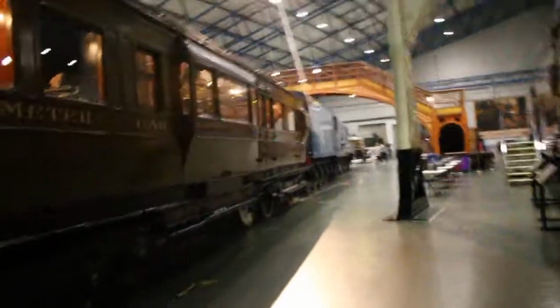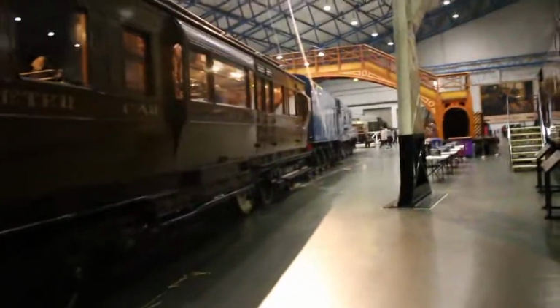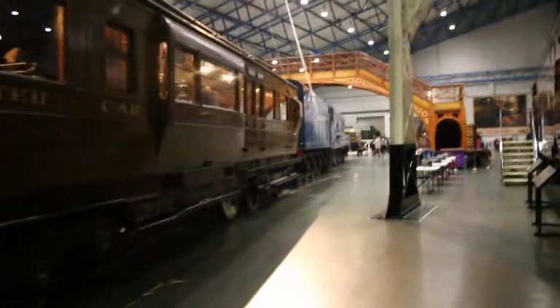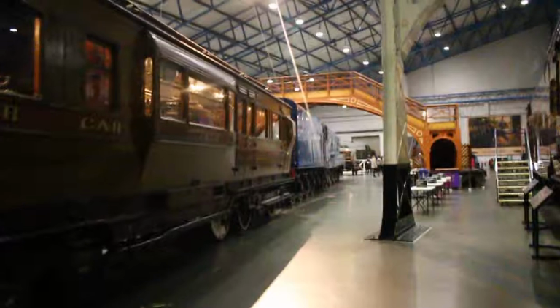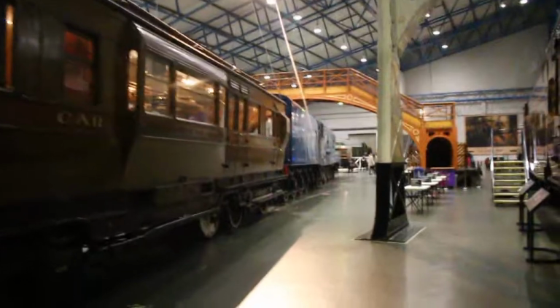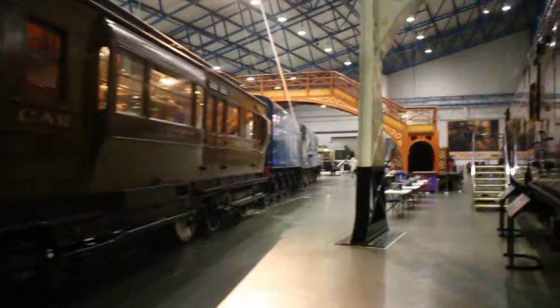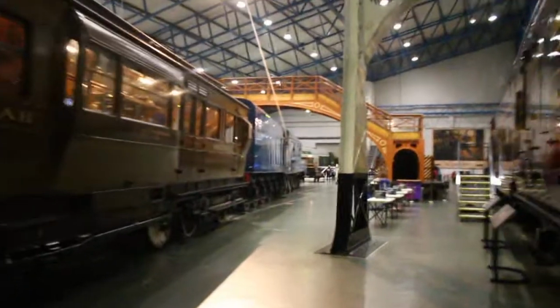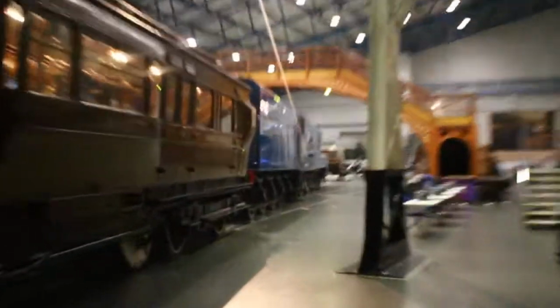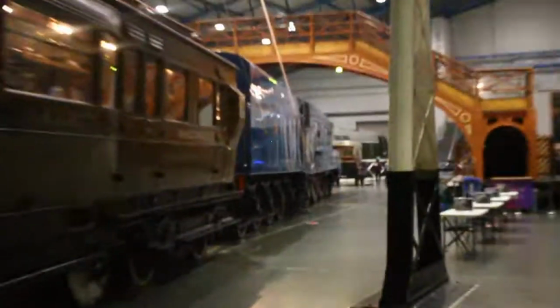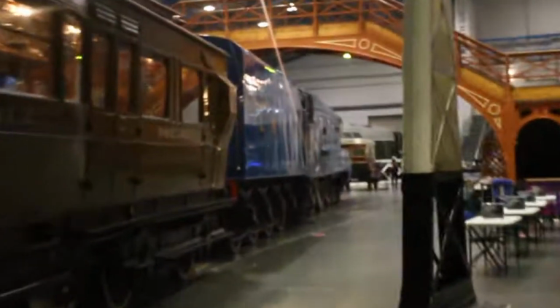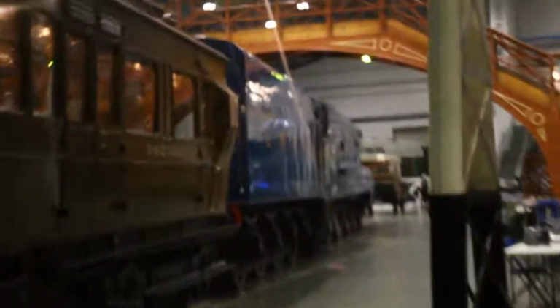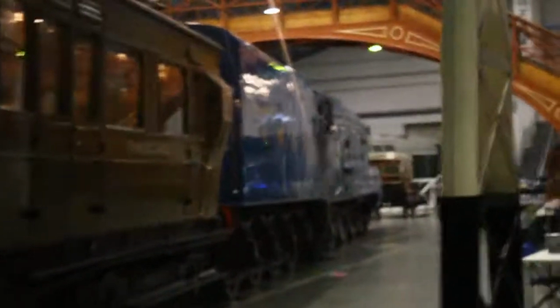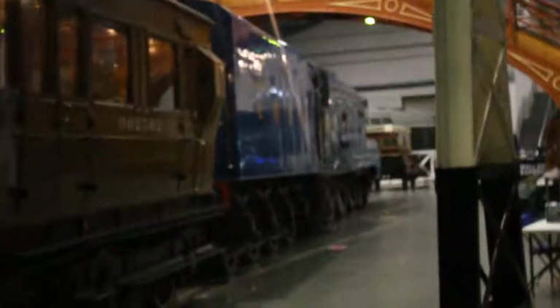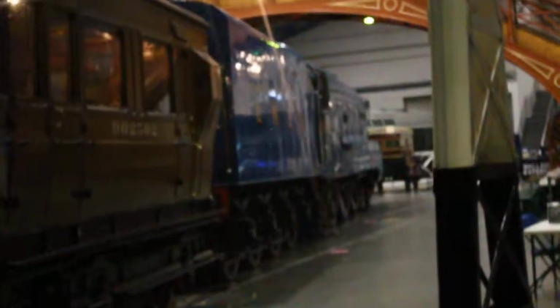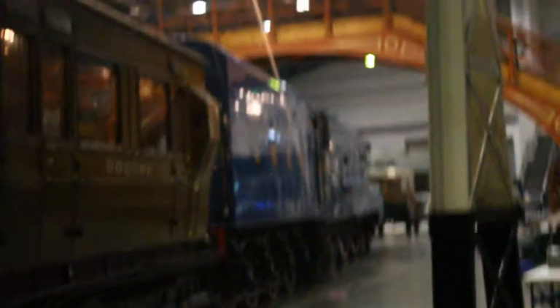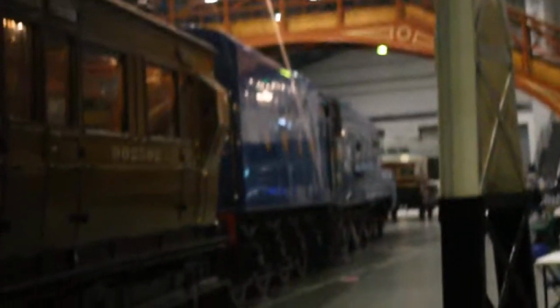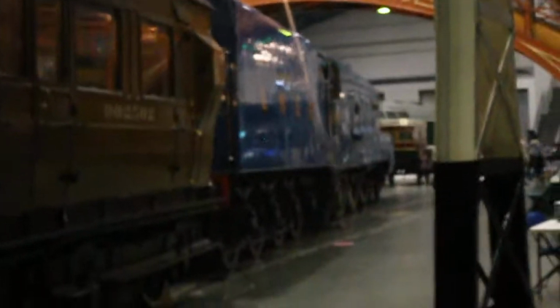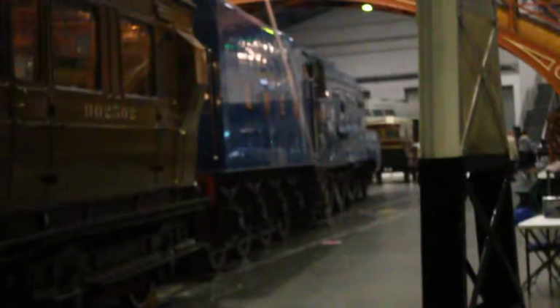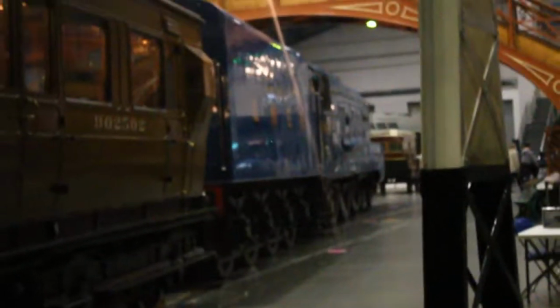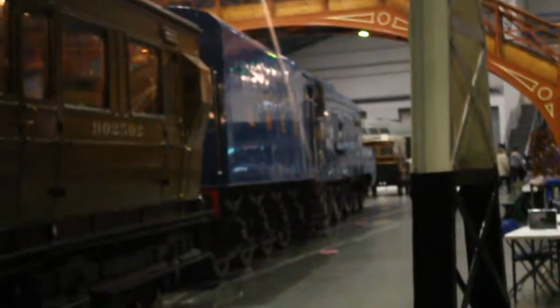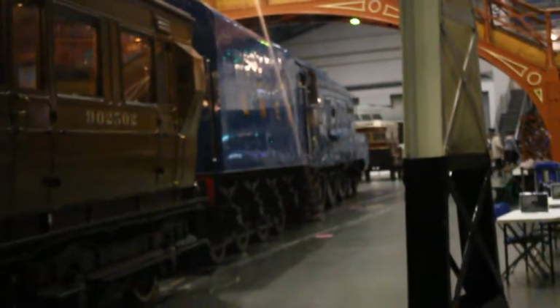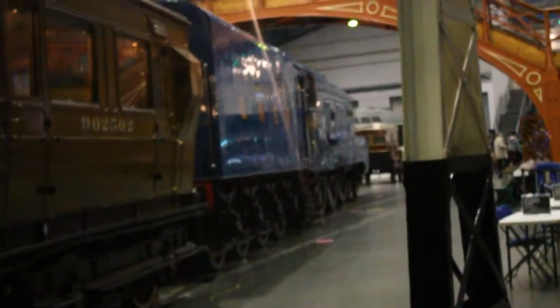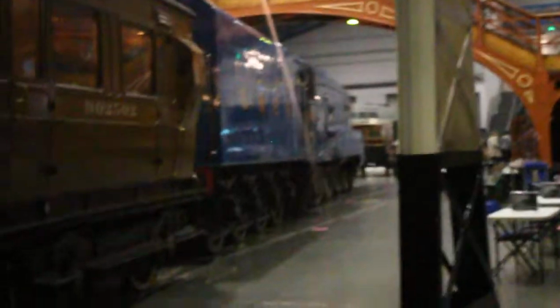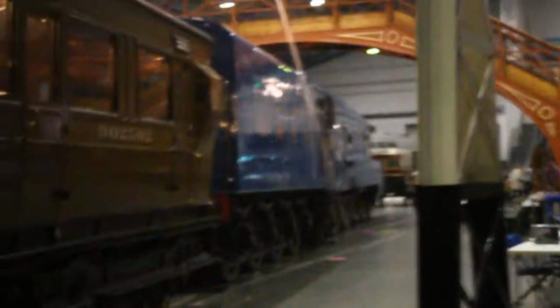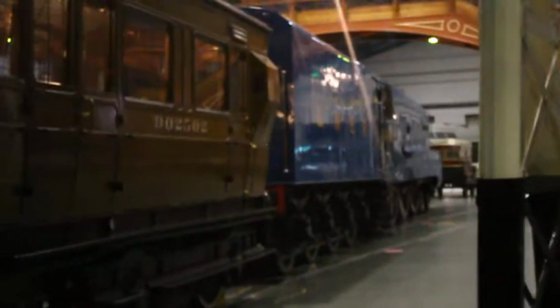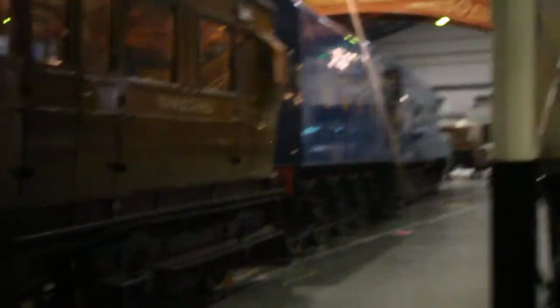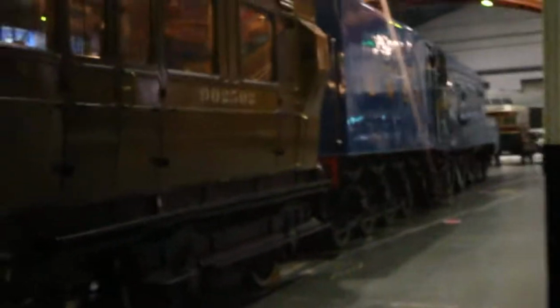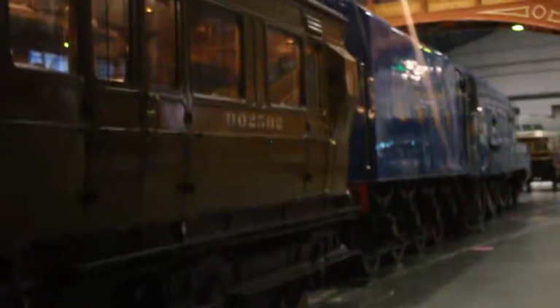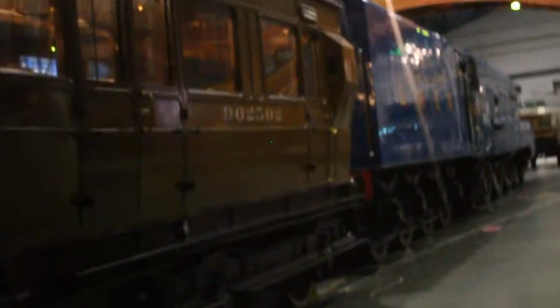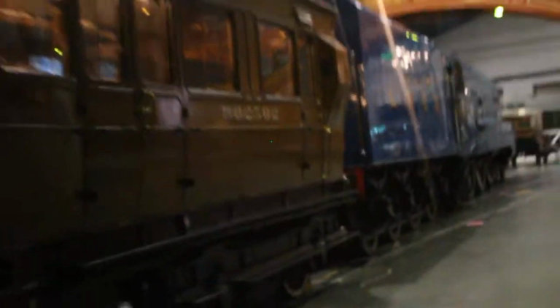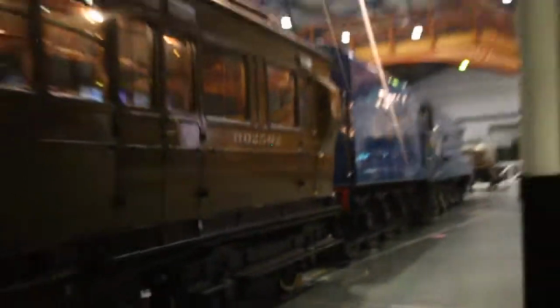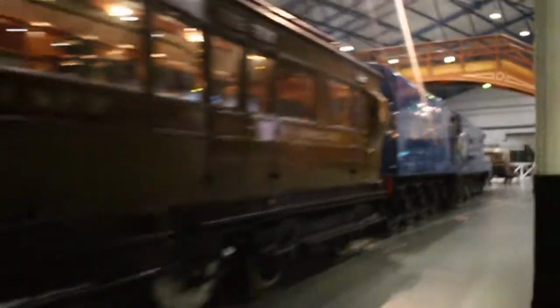So that there is Mallard, the world's fastest steam locomotive at 126.4 miles an hour.